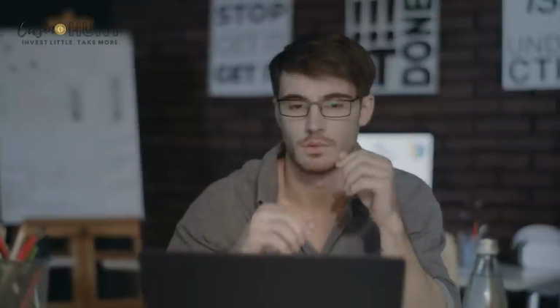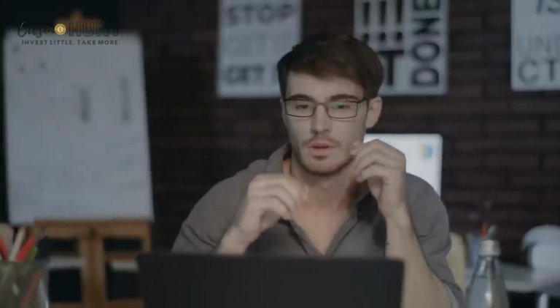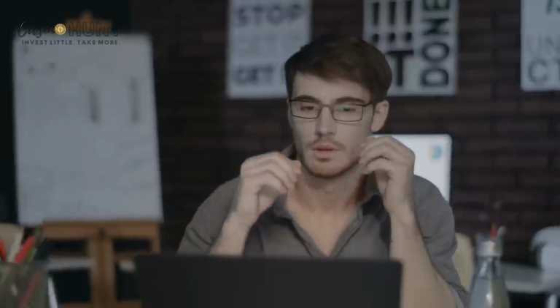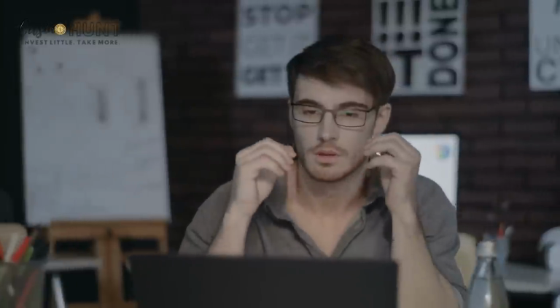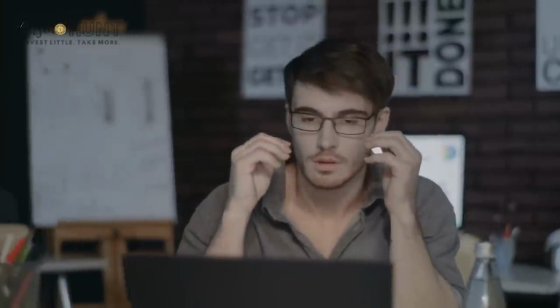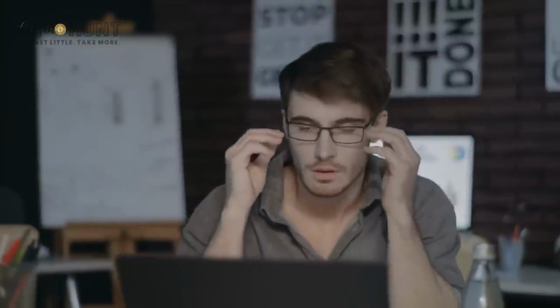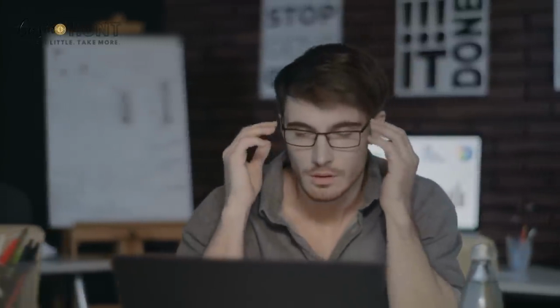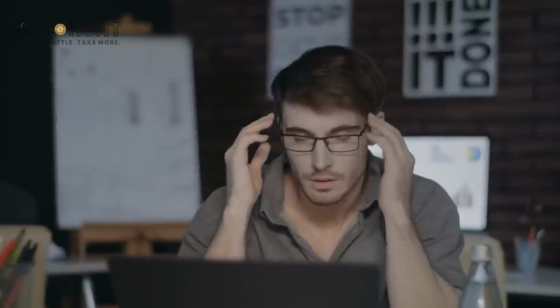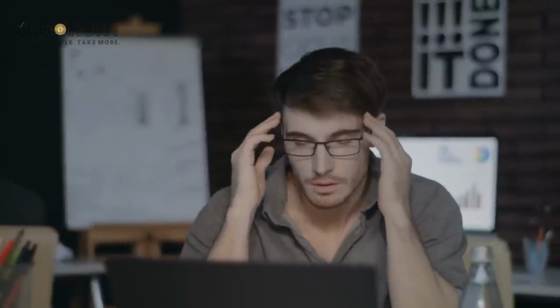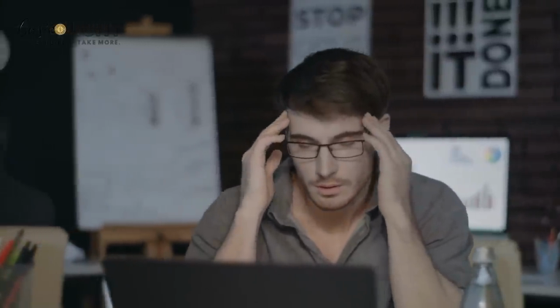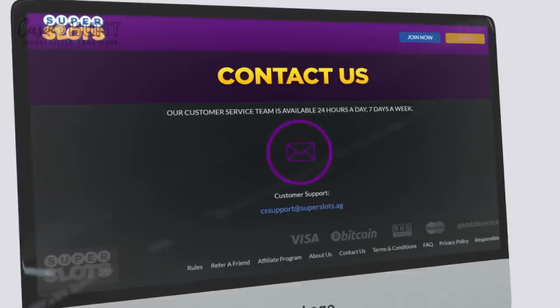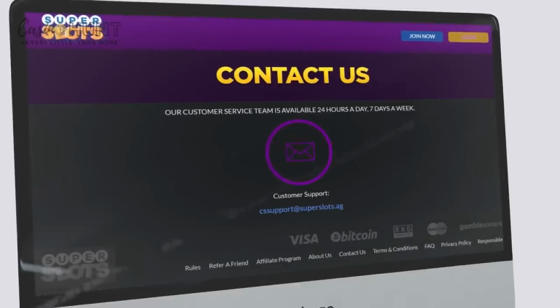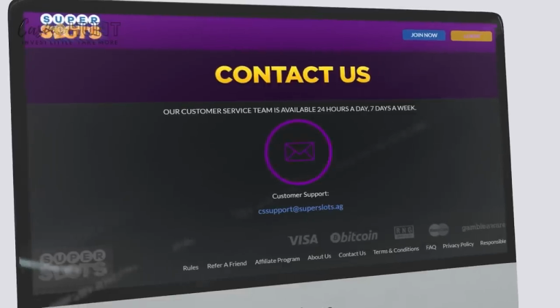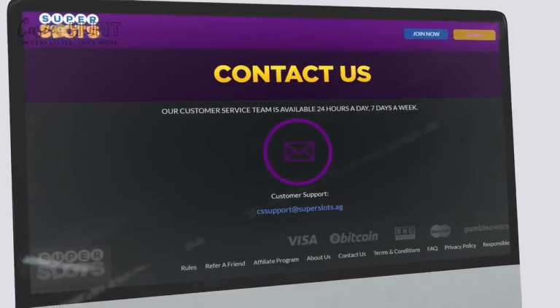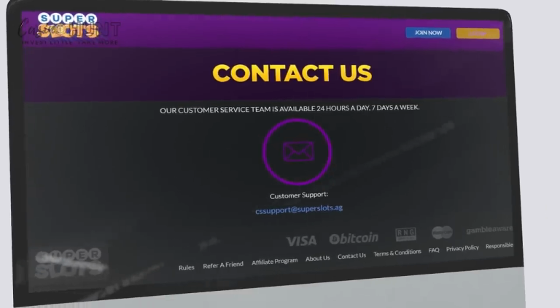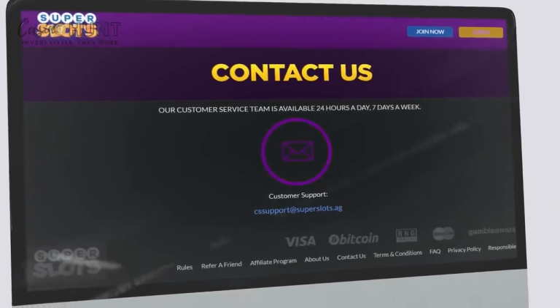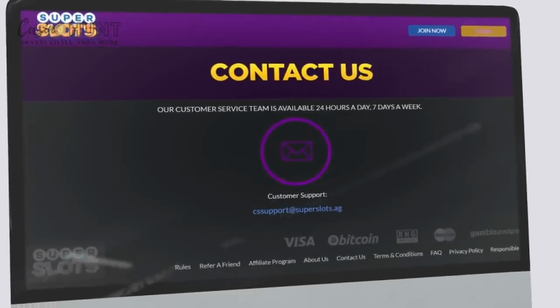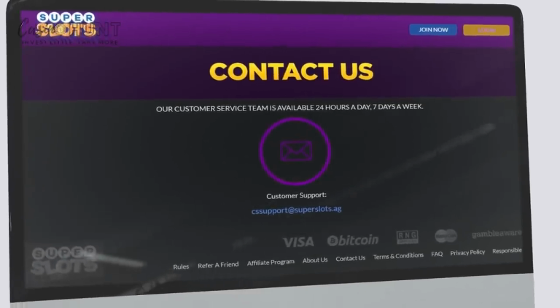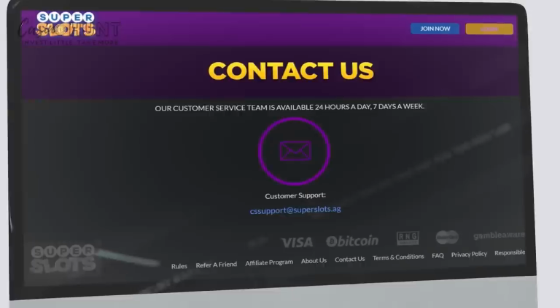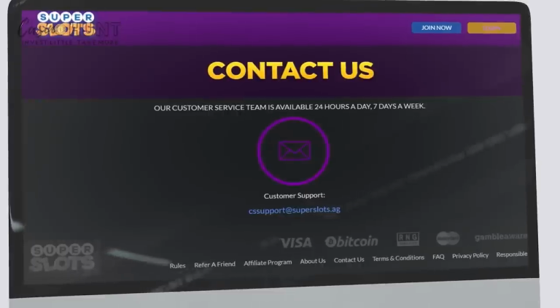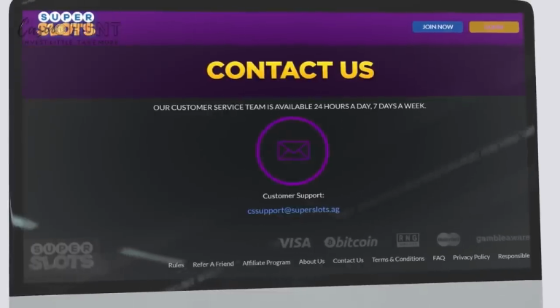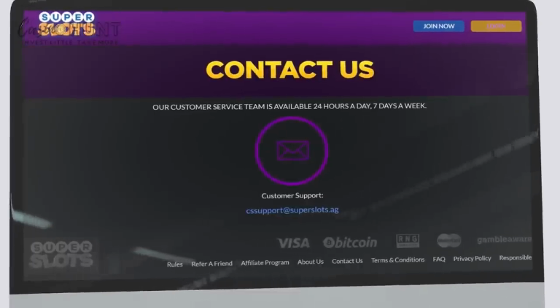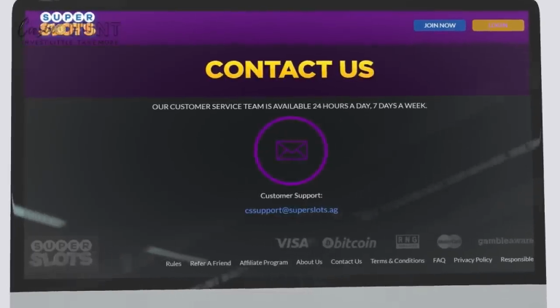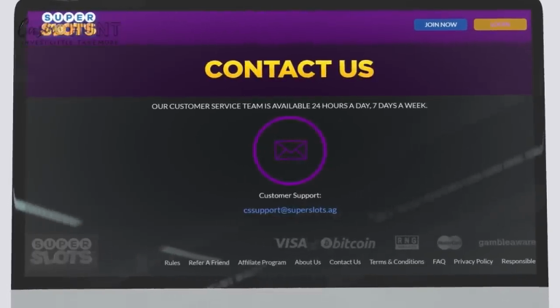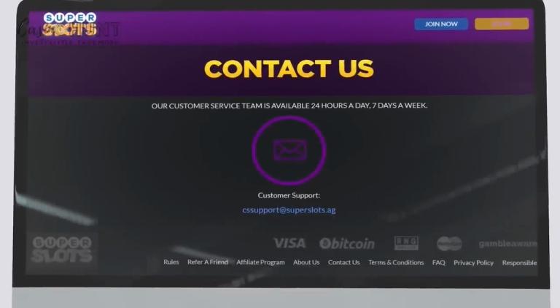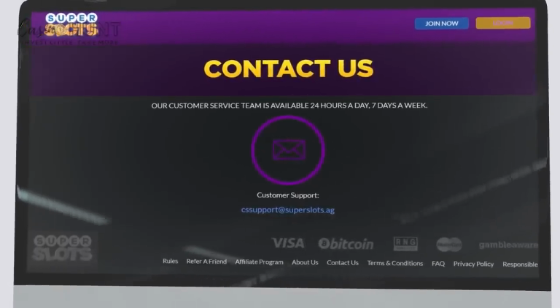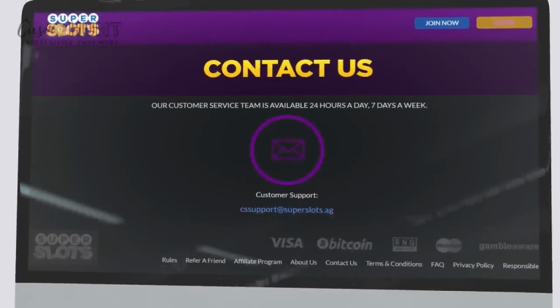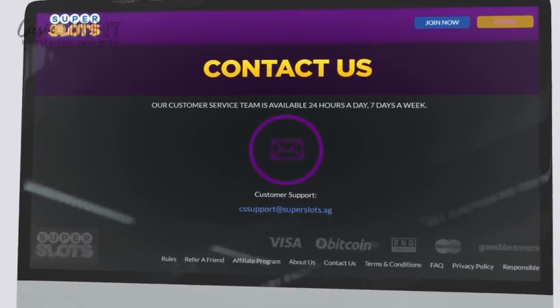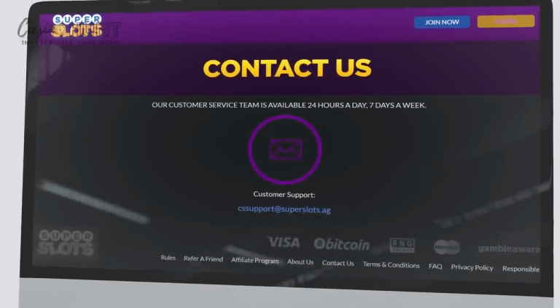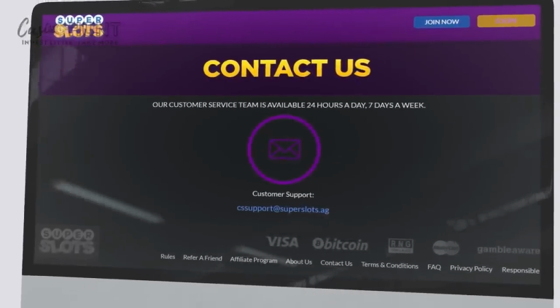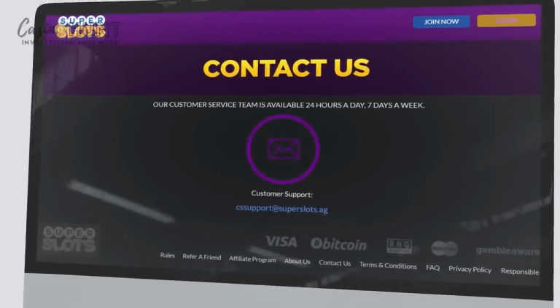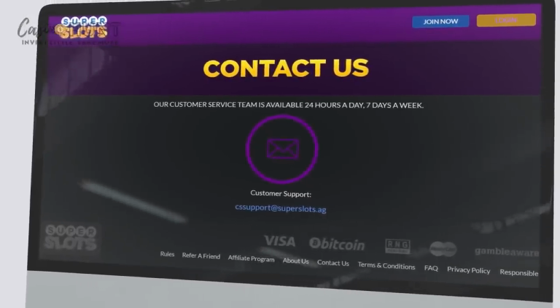And if you're facing any issues, feel free to reach the customer support services via email, call, or live chat.